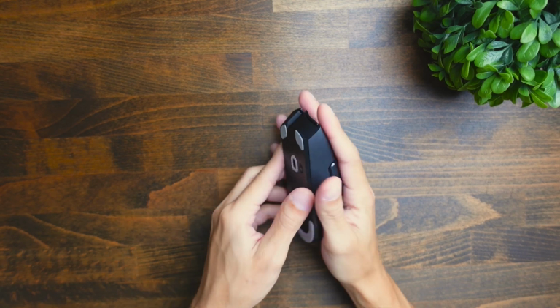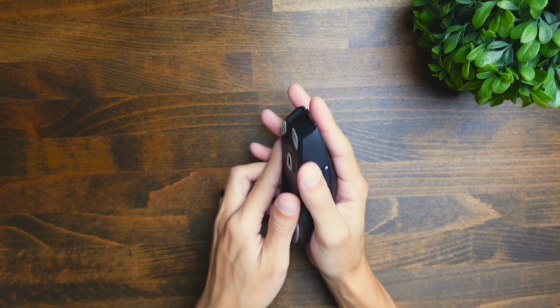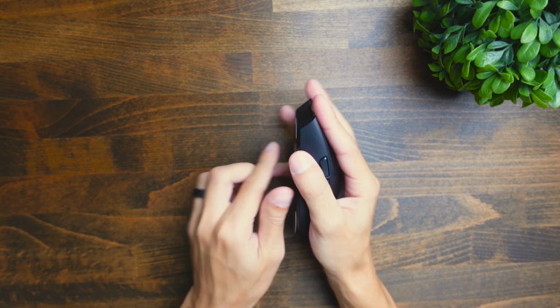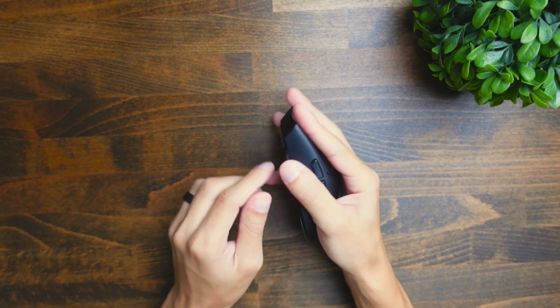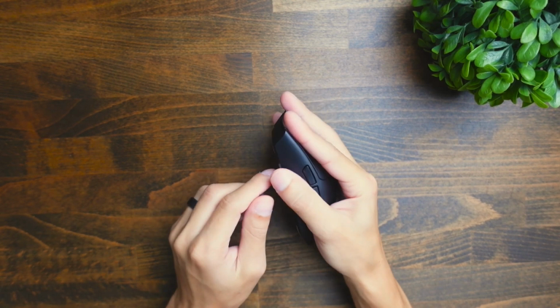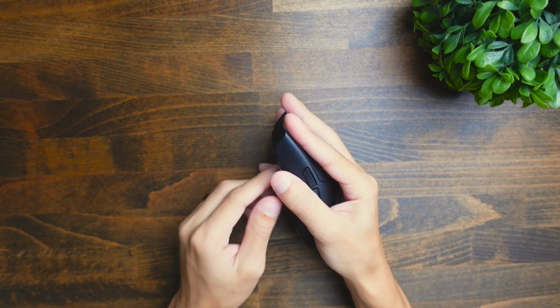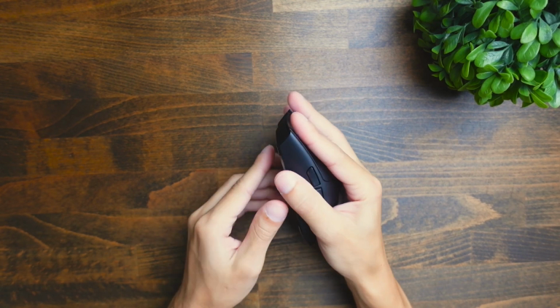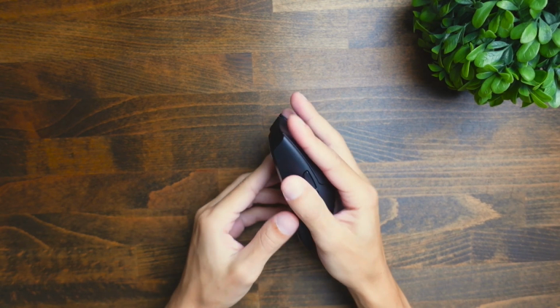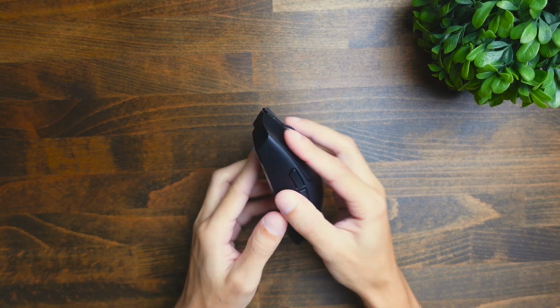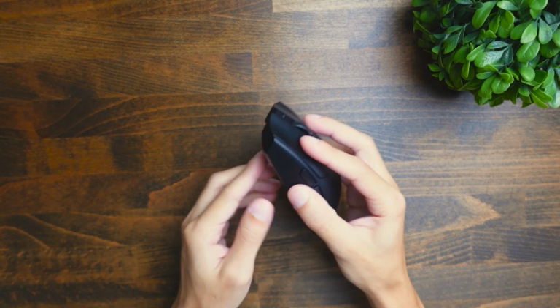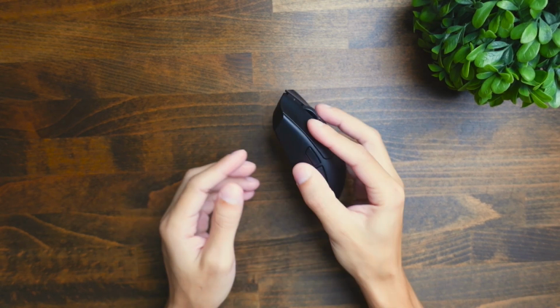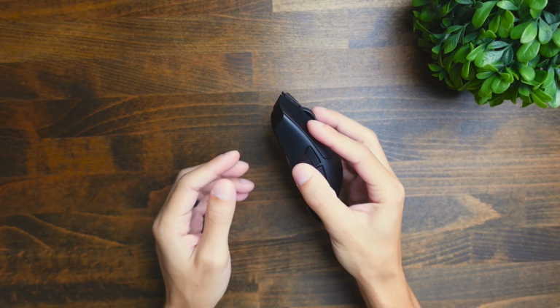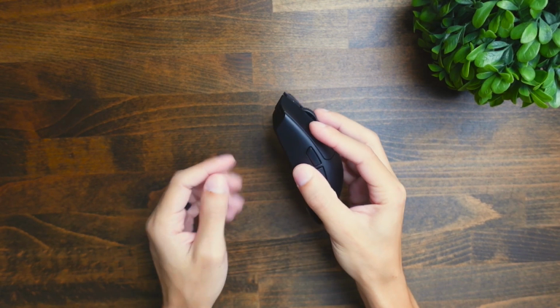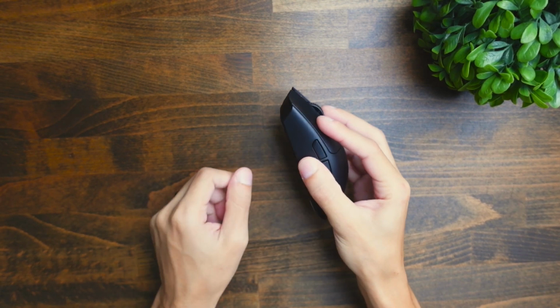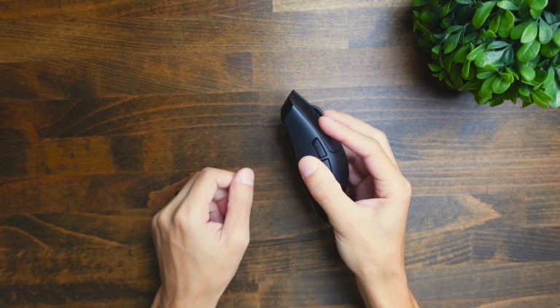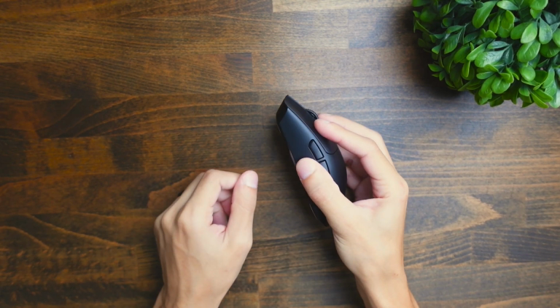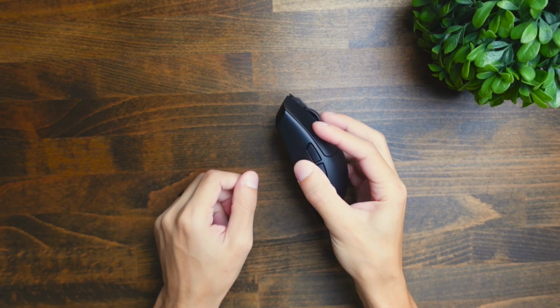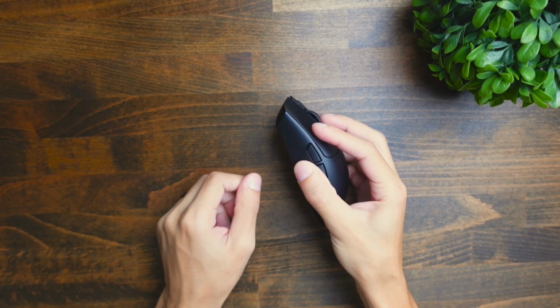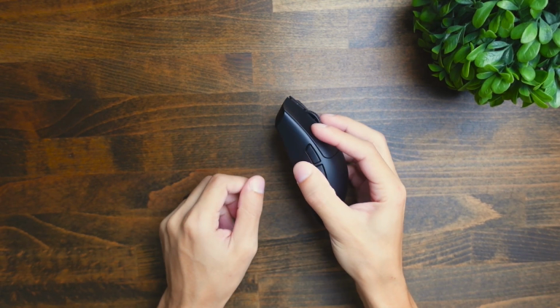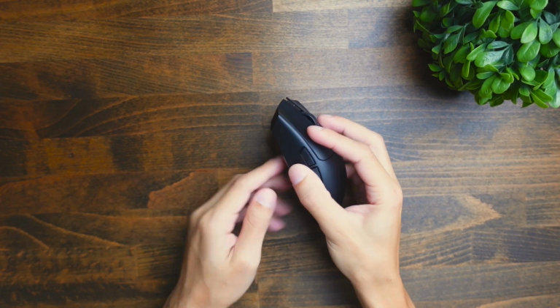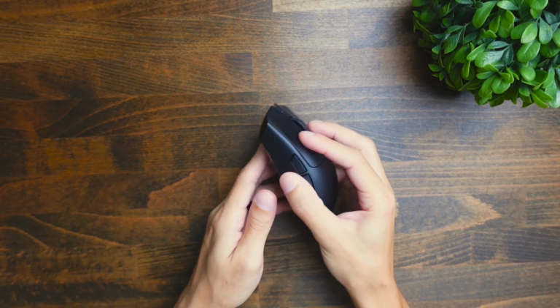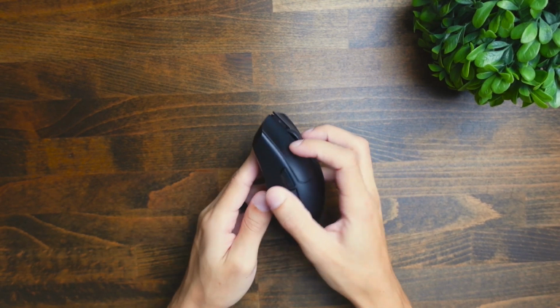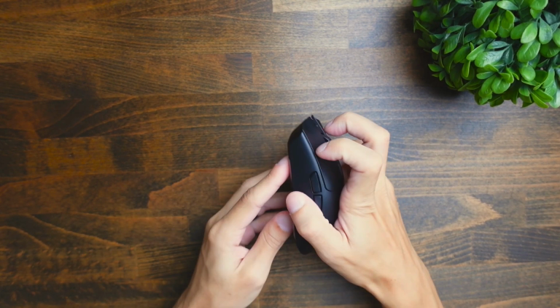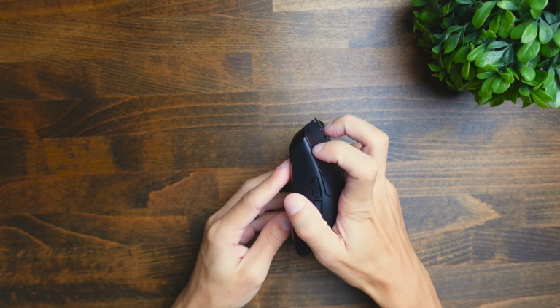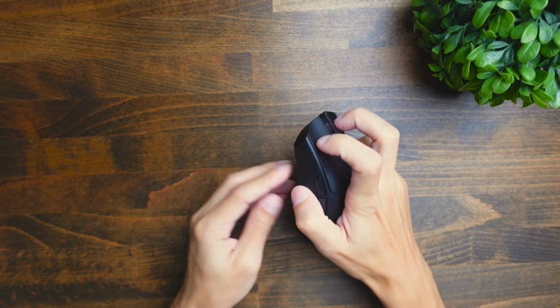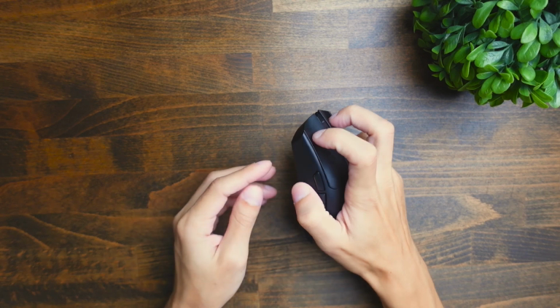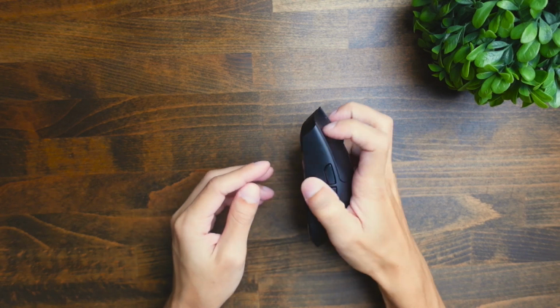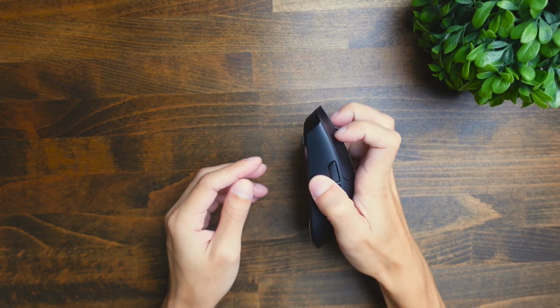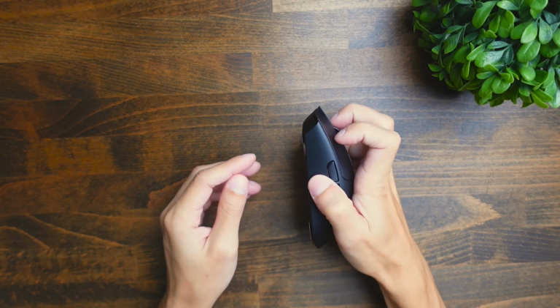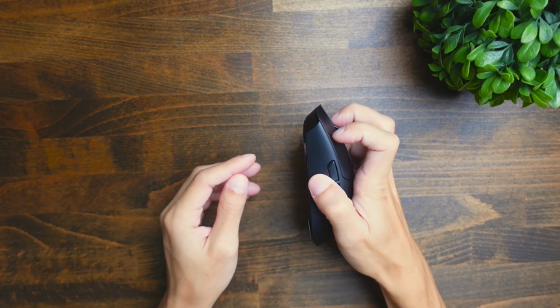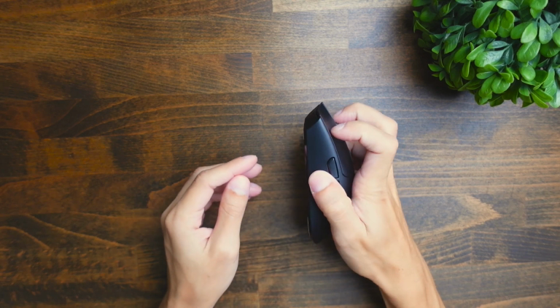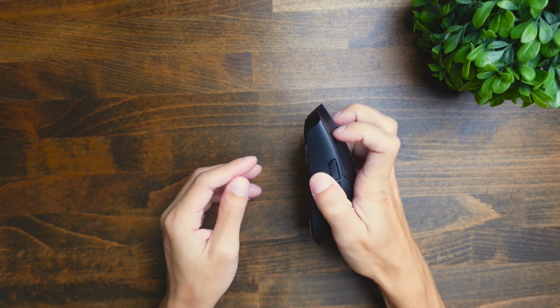Holding it feels good in most grip styles. If I hold it in palm, it feels good. If I hold it in fingertip grip, this also feels great, and then claw feels natural as well.